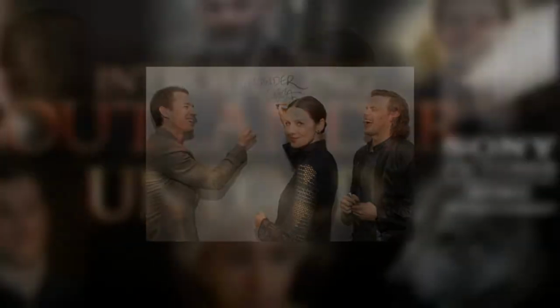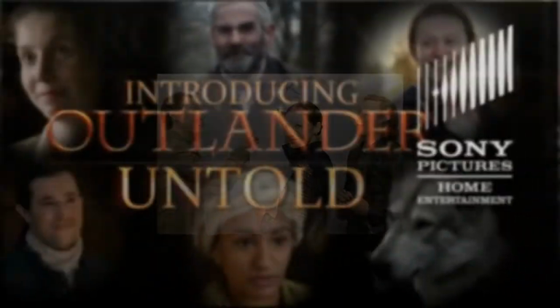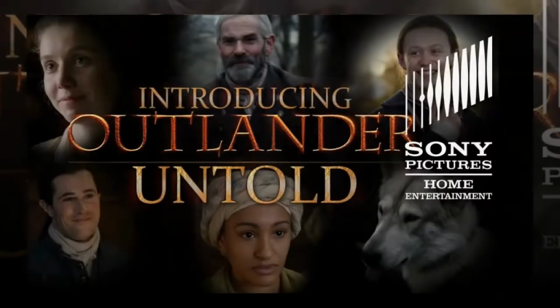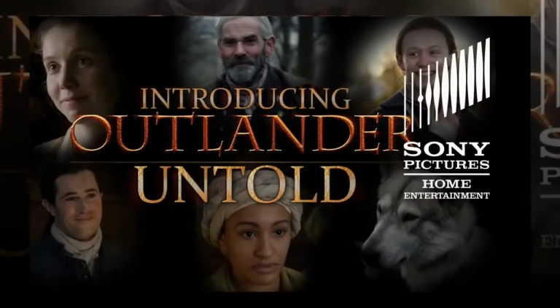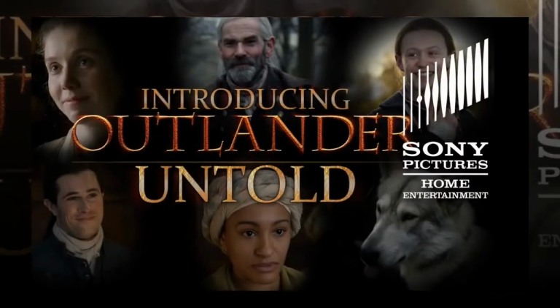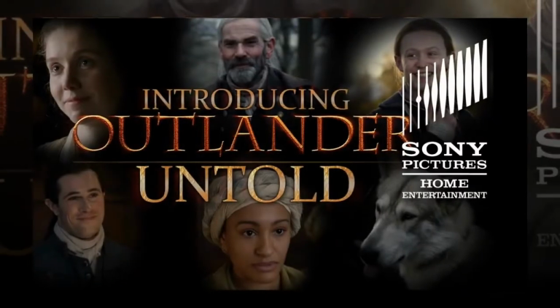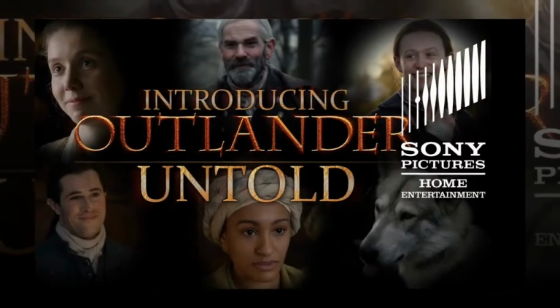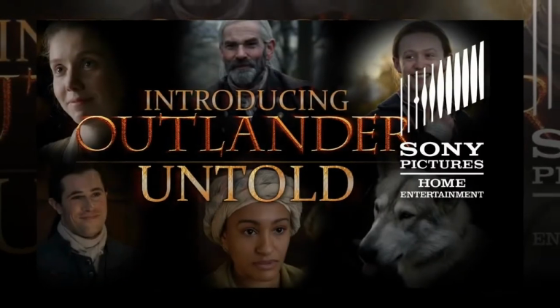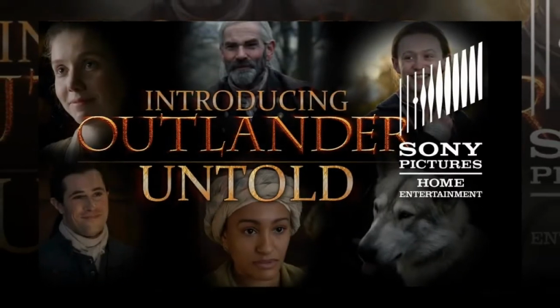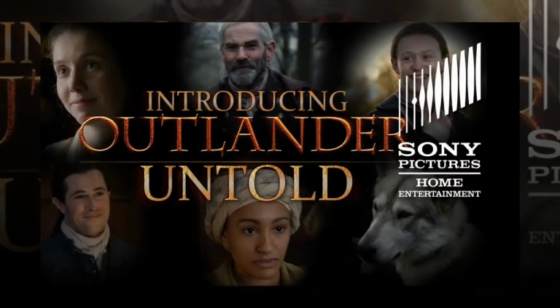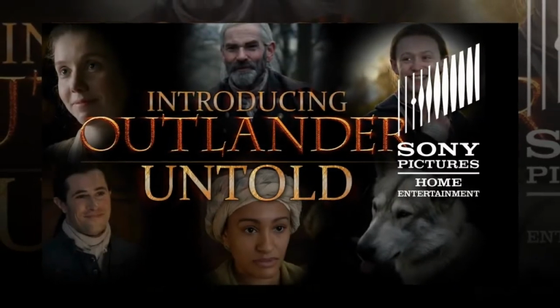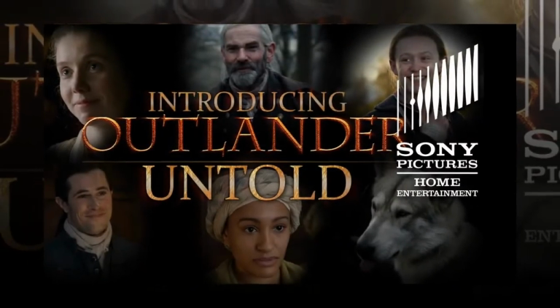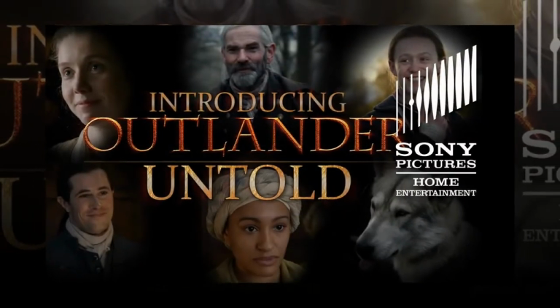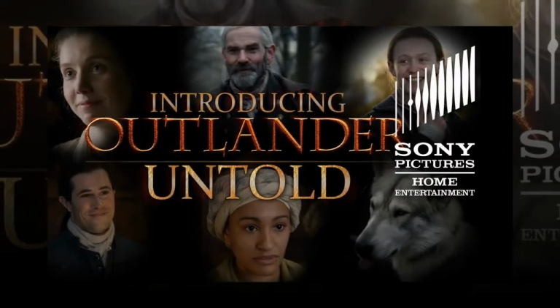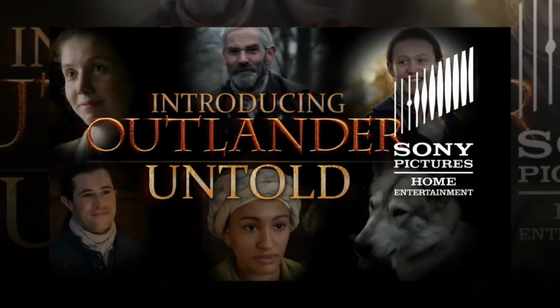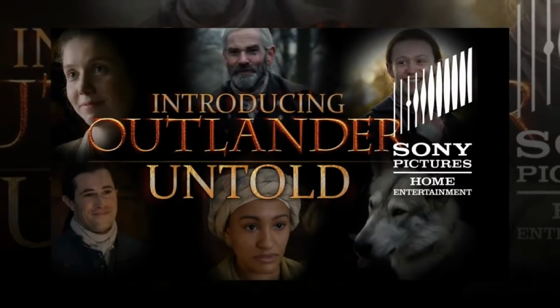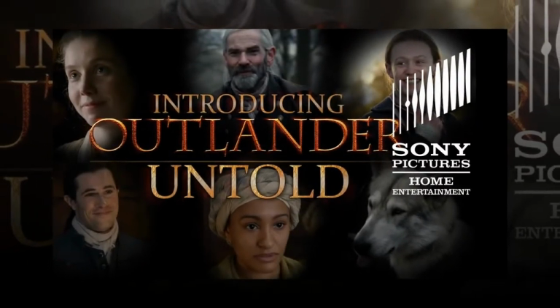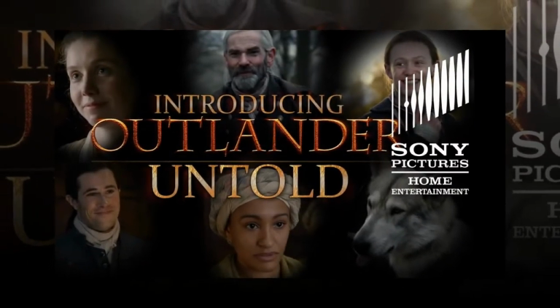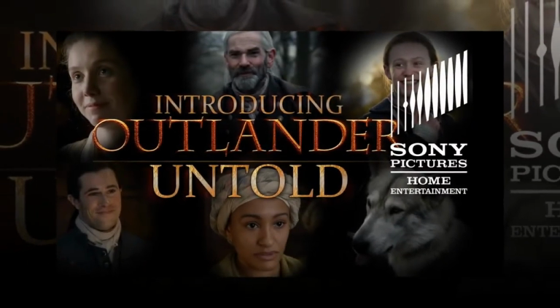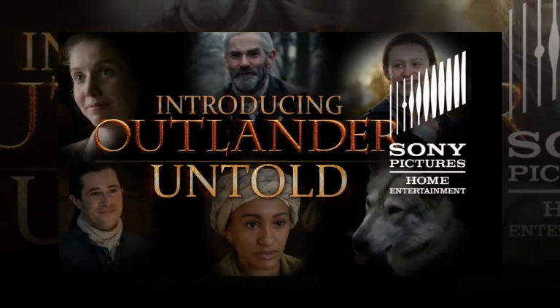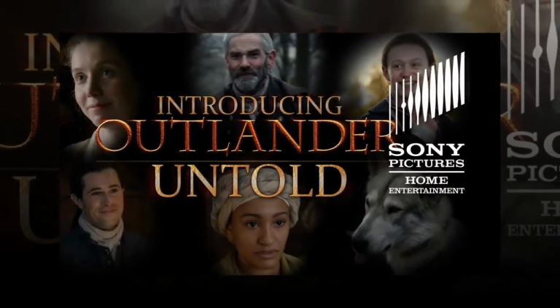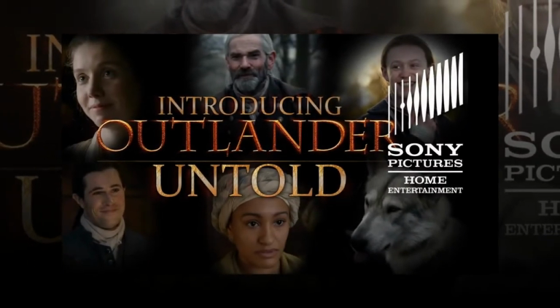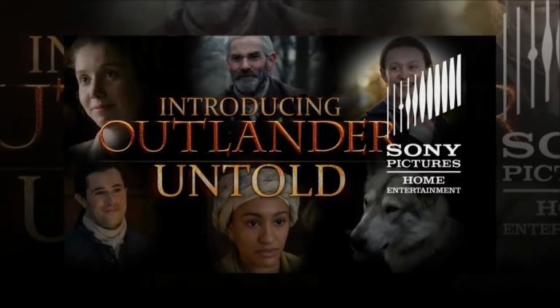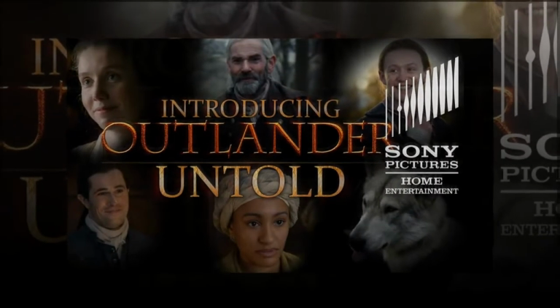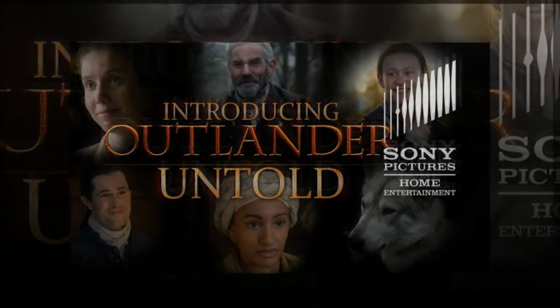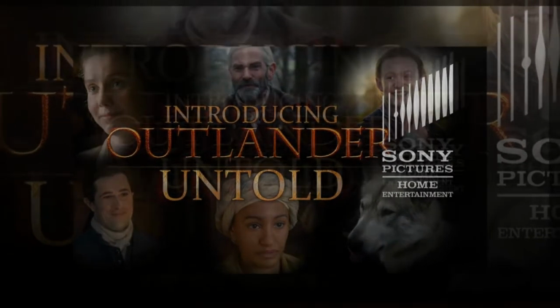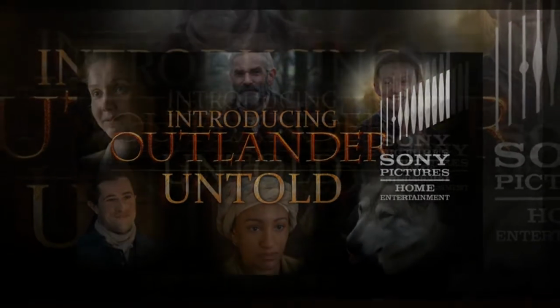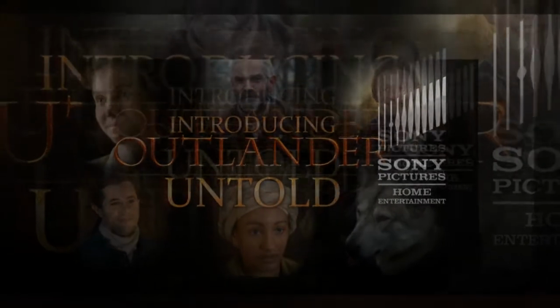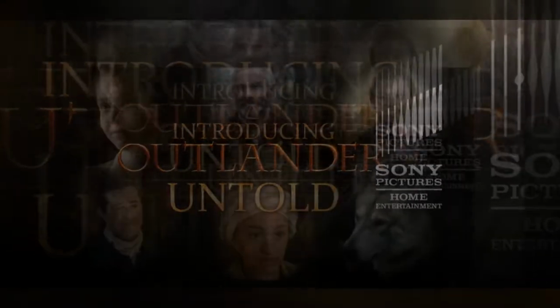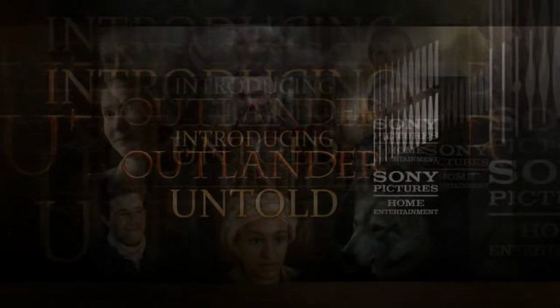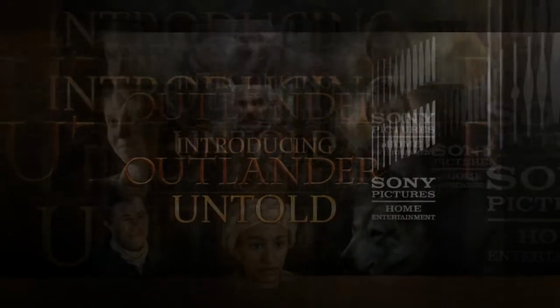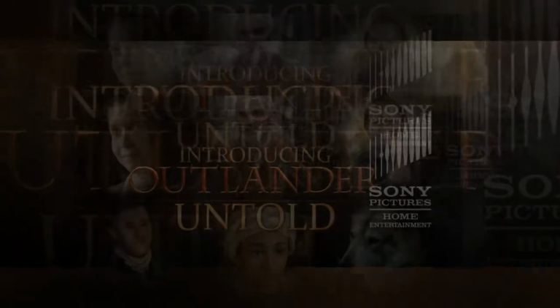Outlander Season 4 collector's edition is available to pre-order from Amazon.